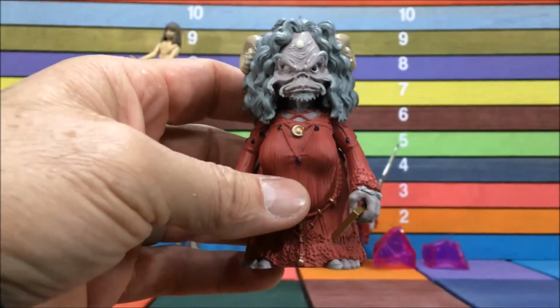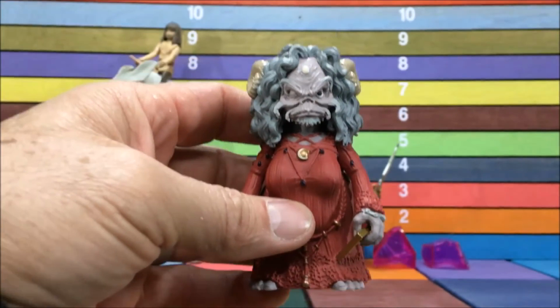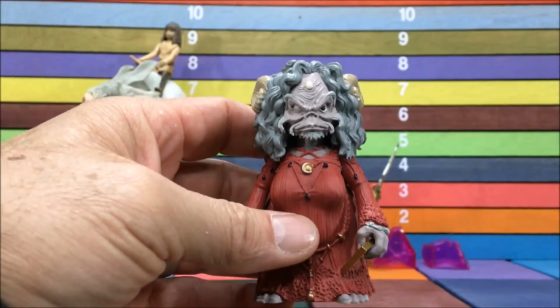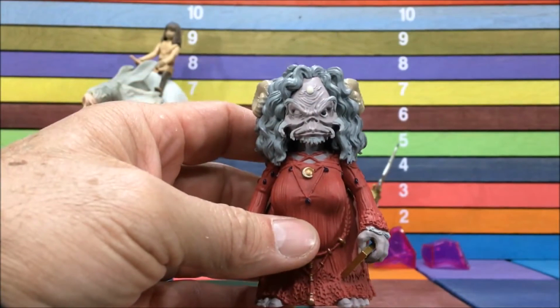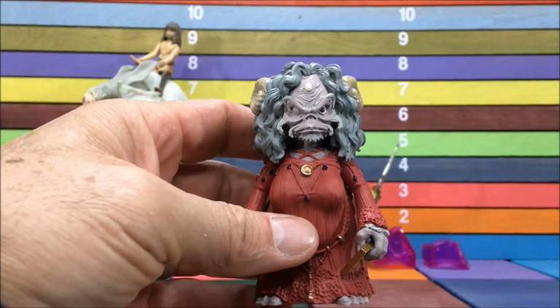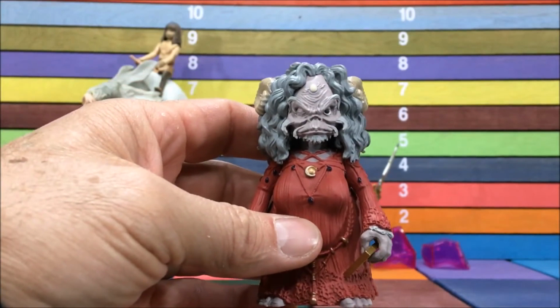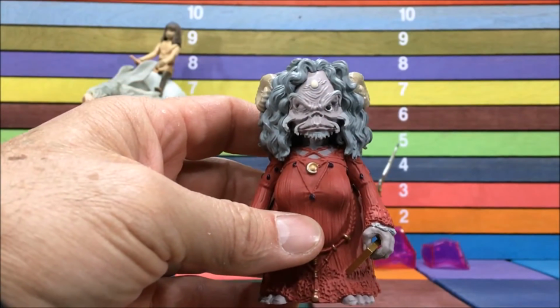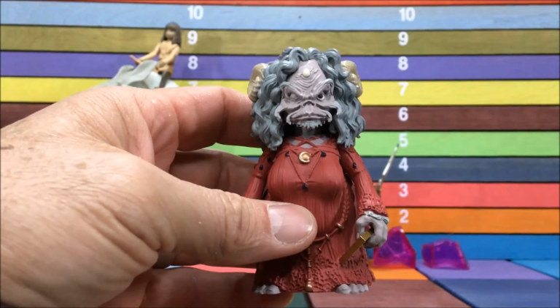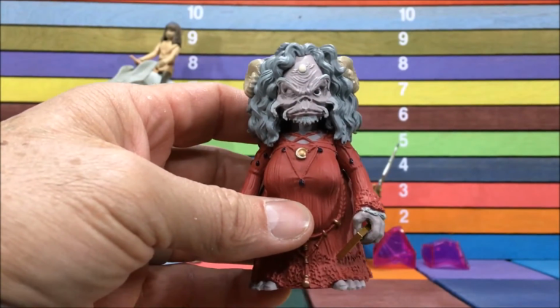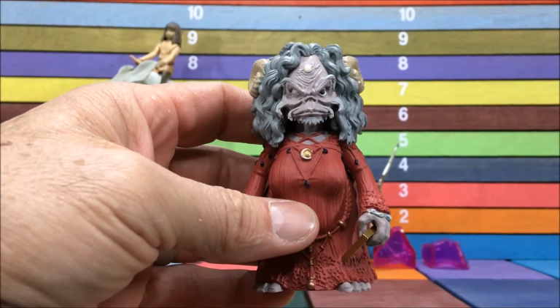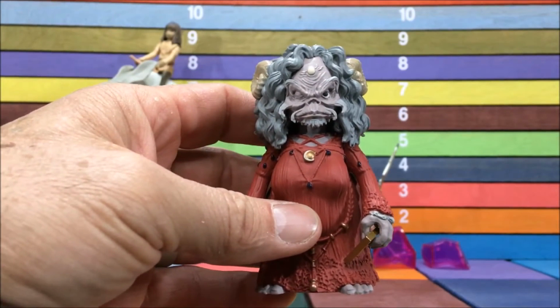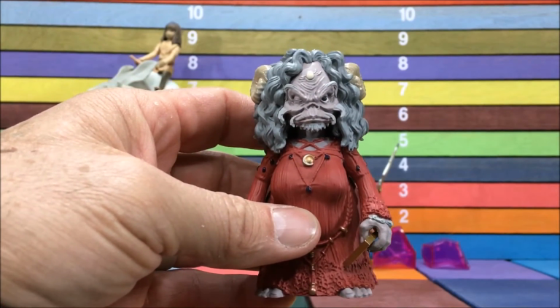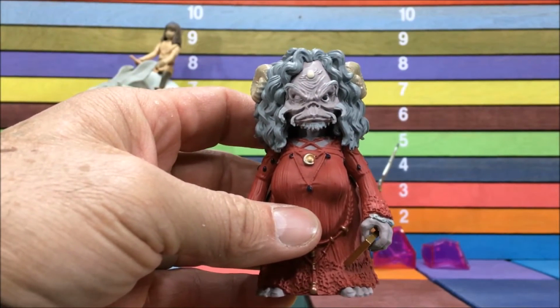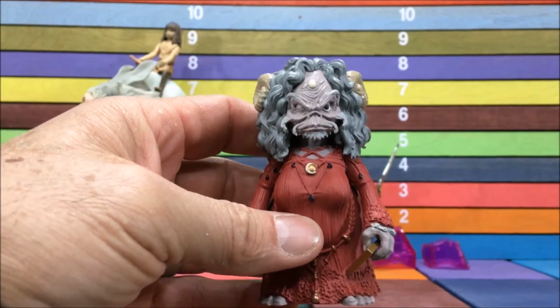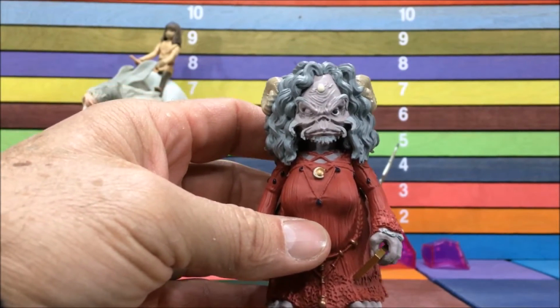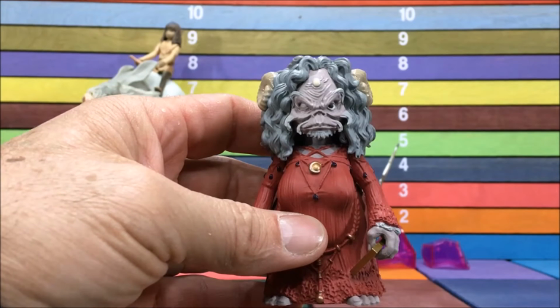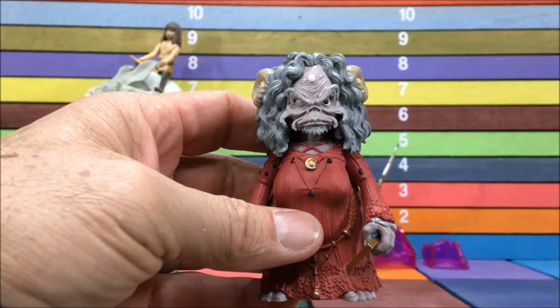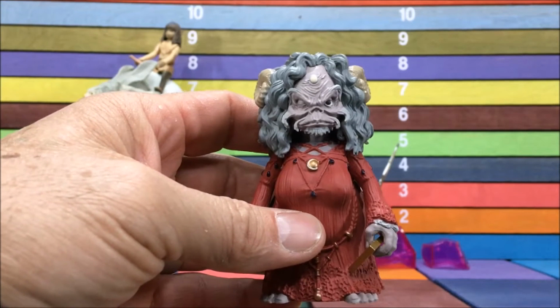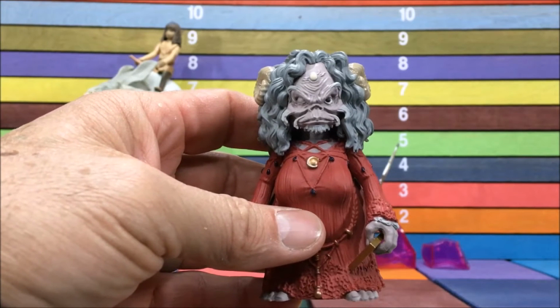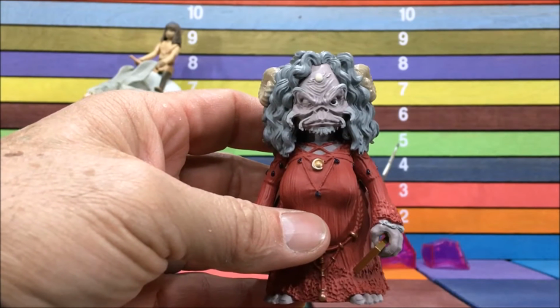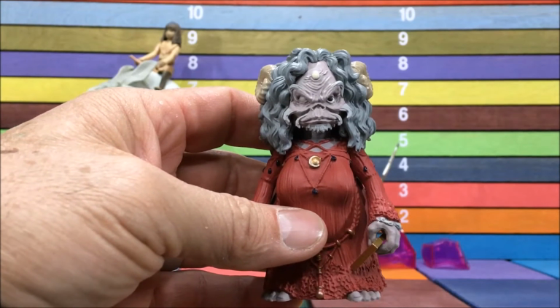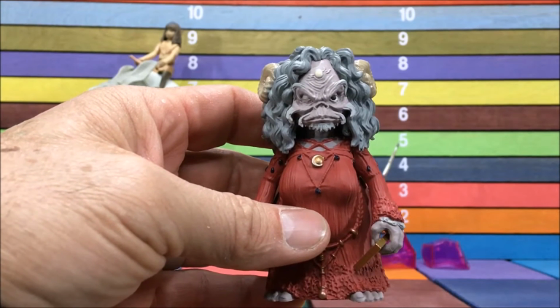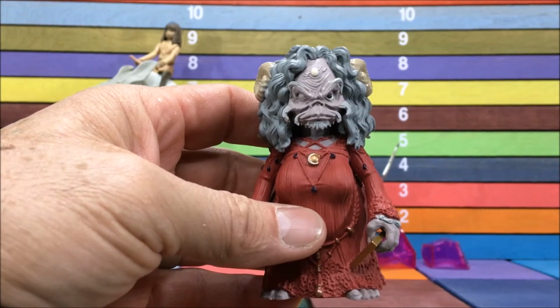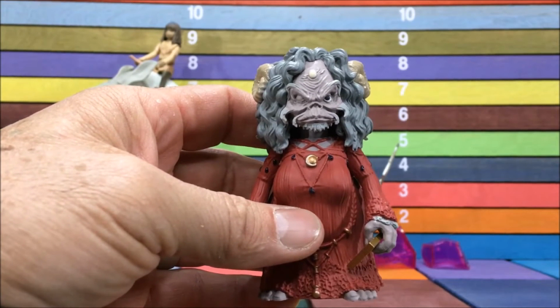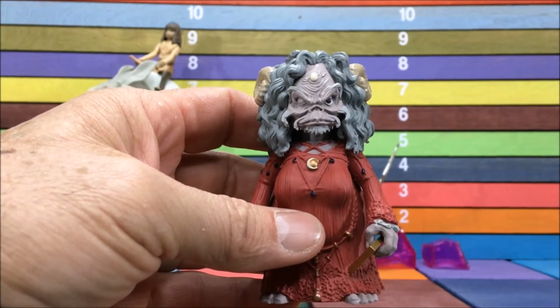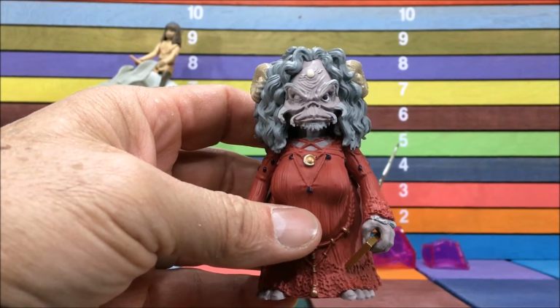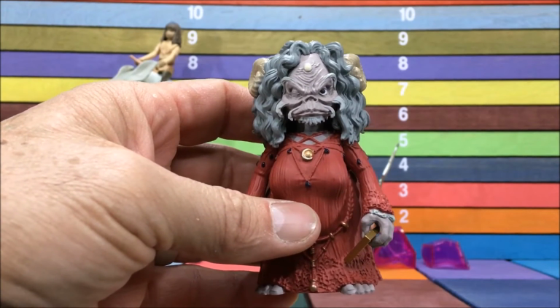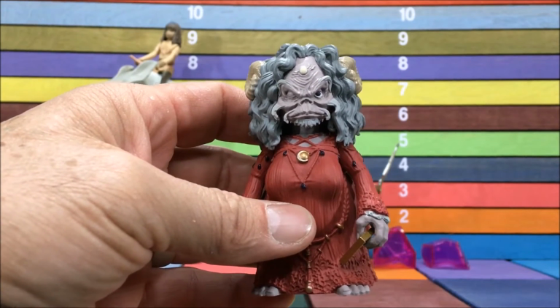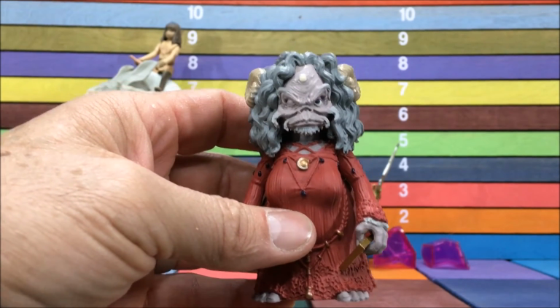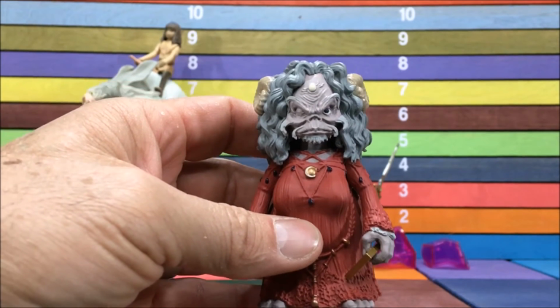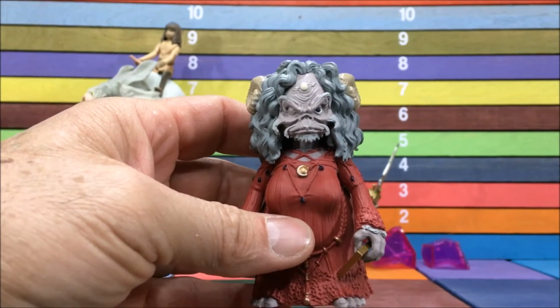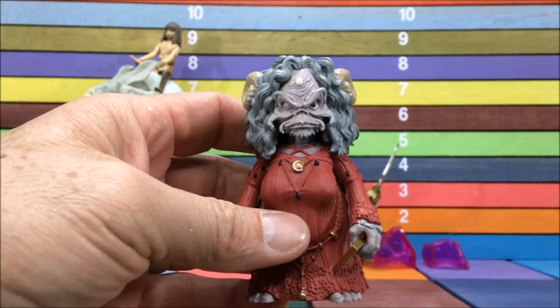Definitely digging this line. I cannot wait to complete this set and build the crystal. Thanks for watching.